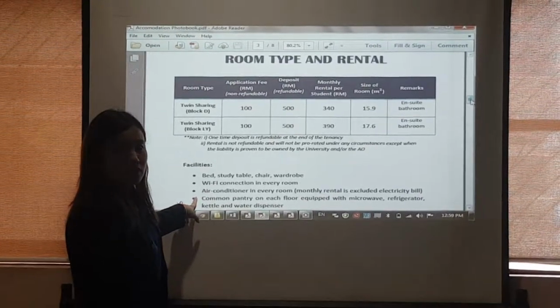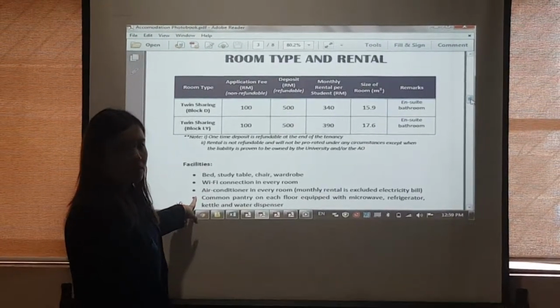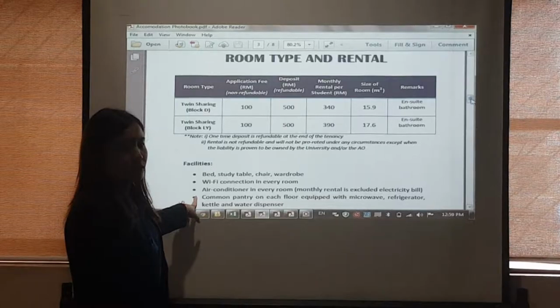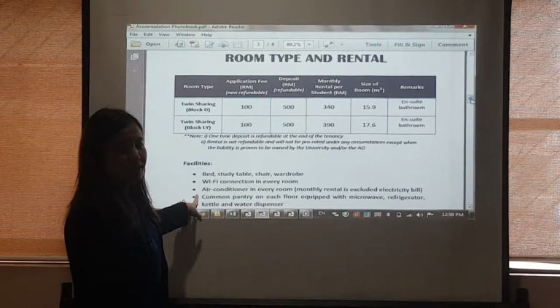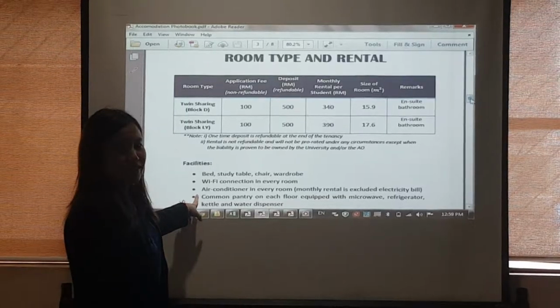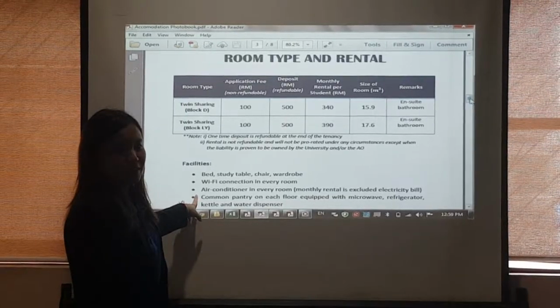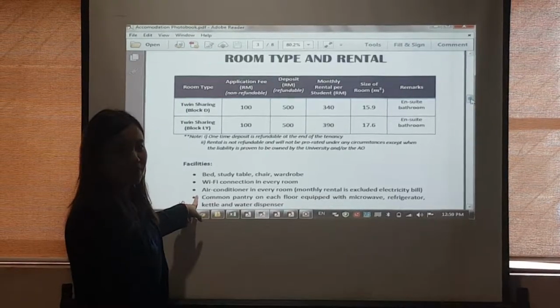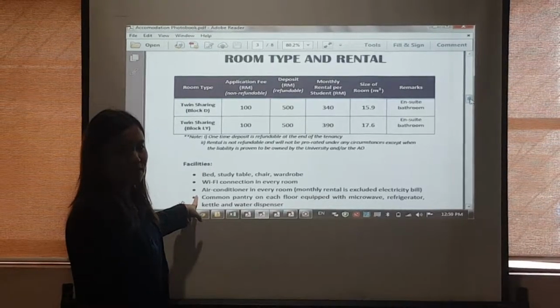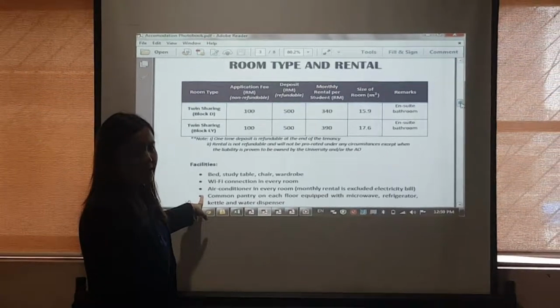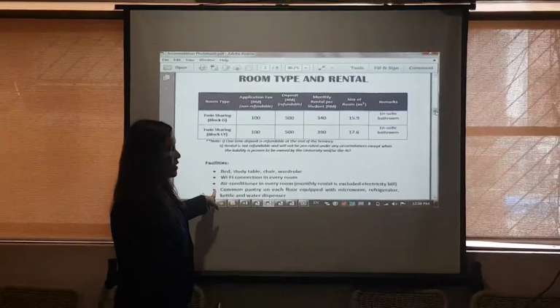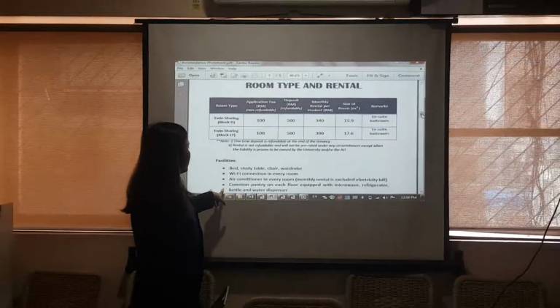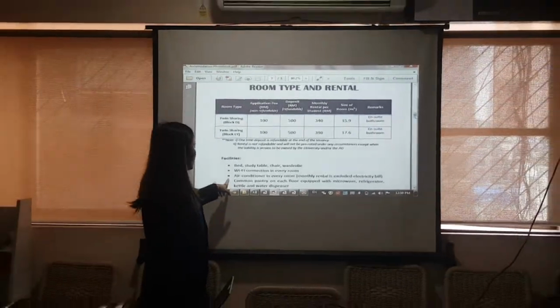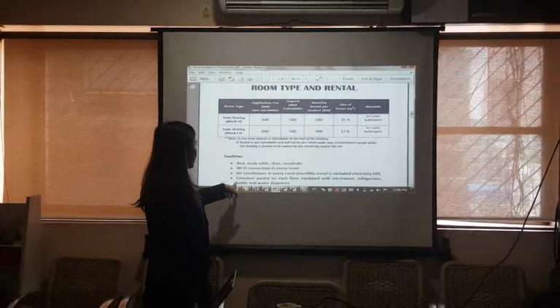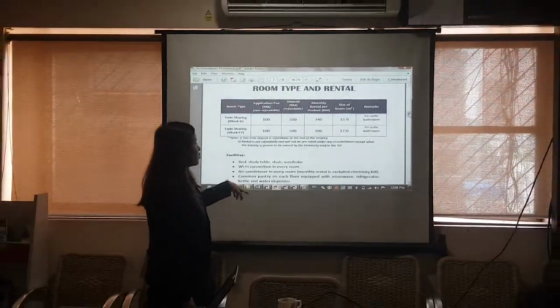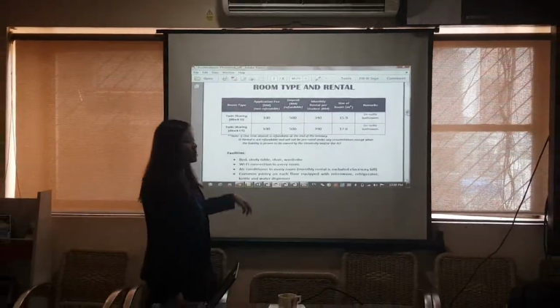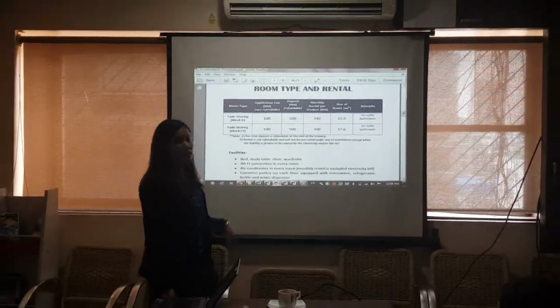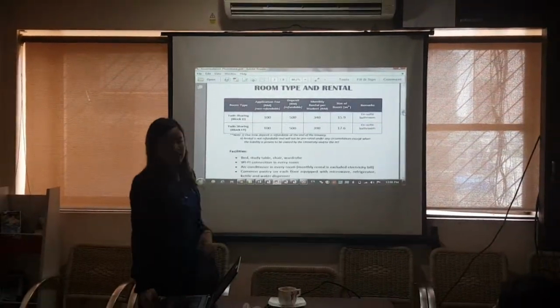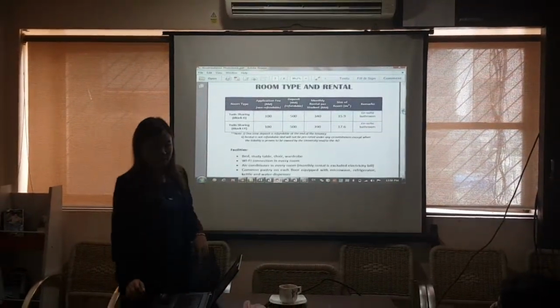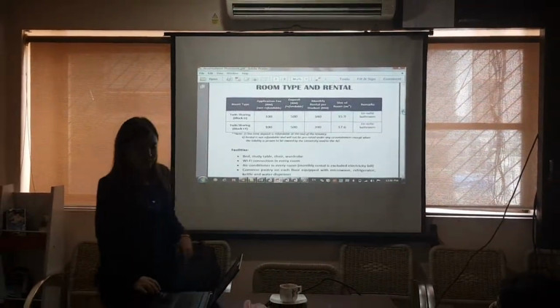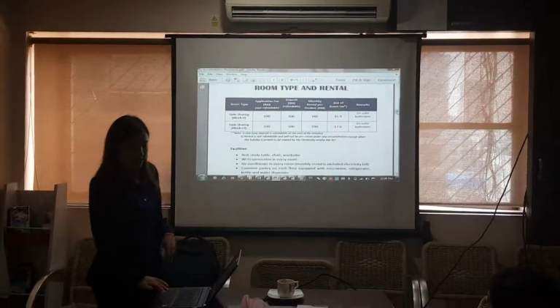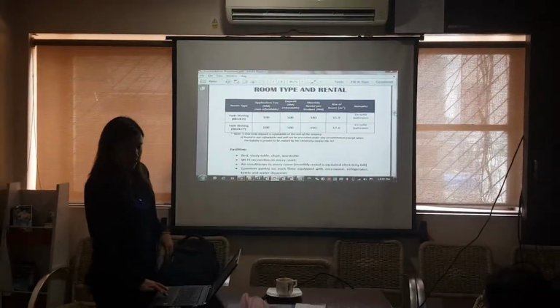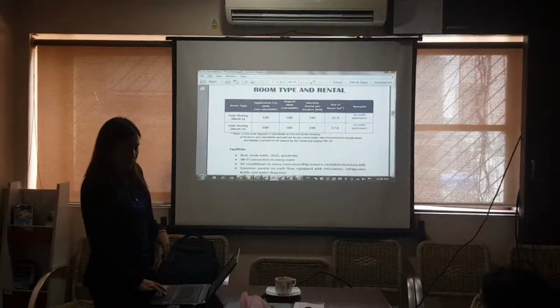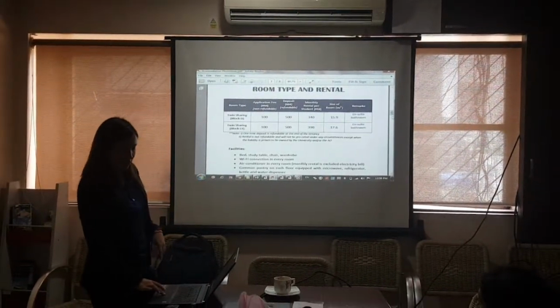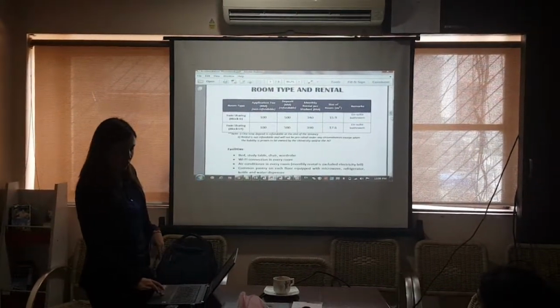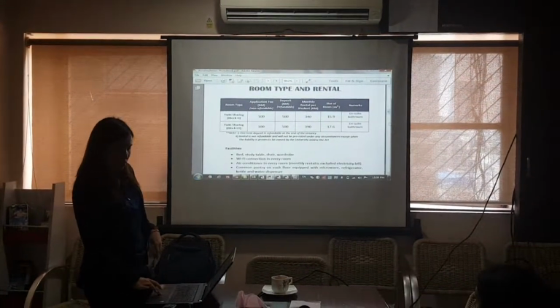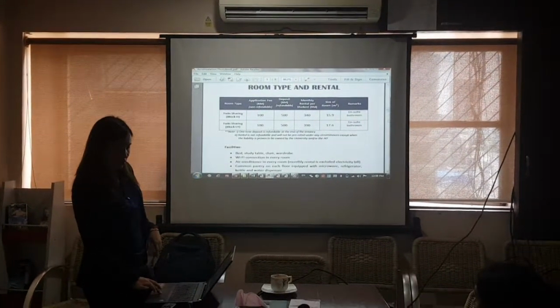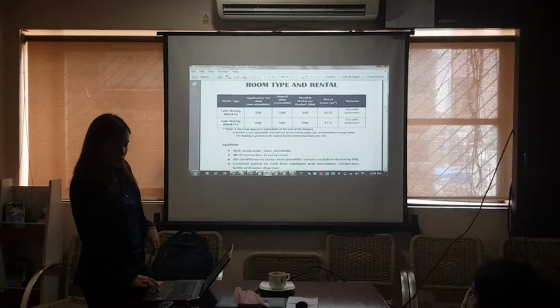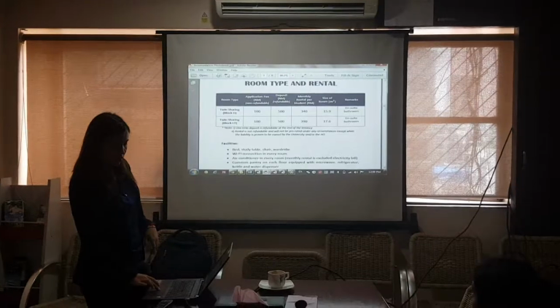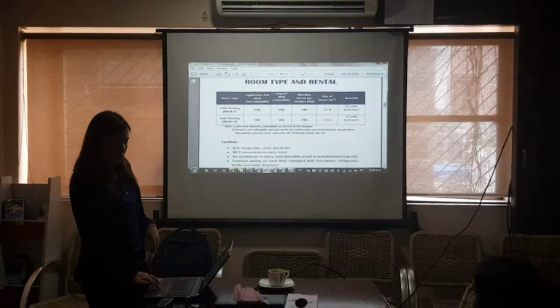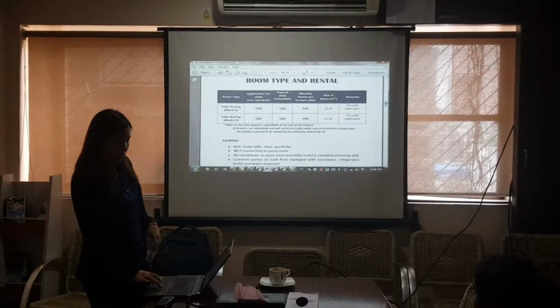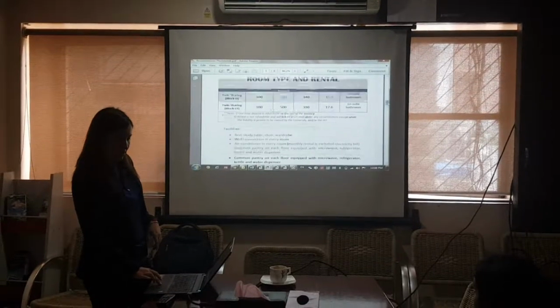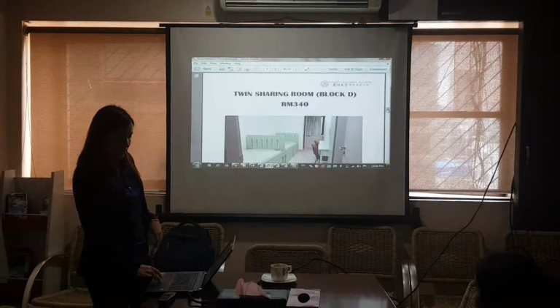It's about 20 yen per month only. And then we also have laundry service on every floor. So this will be the facilities.